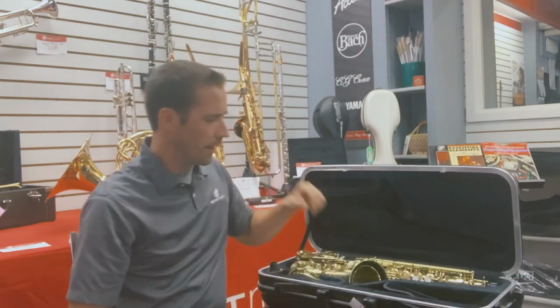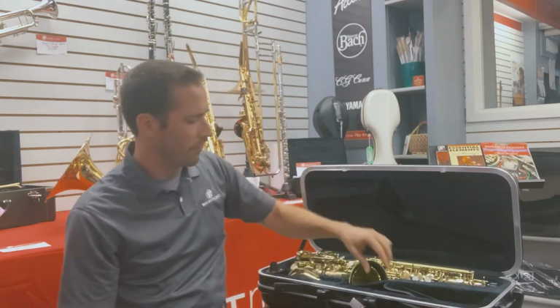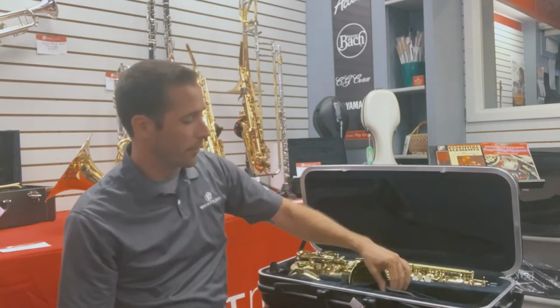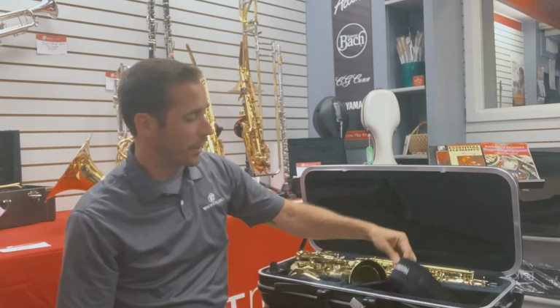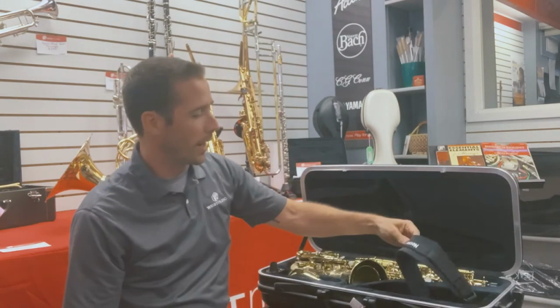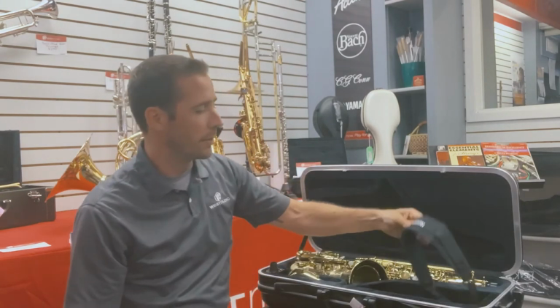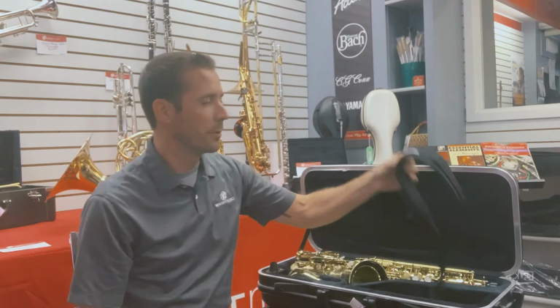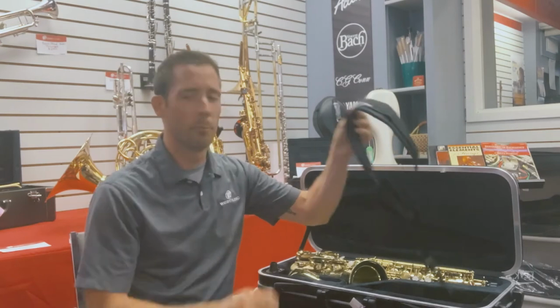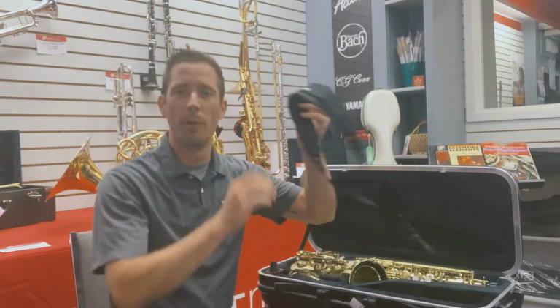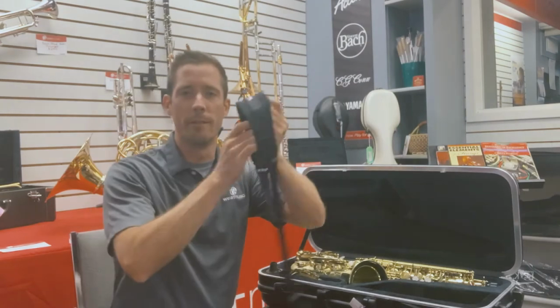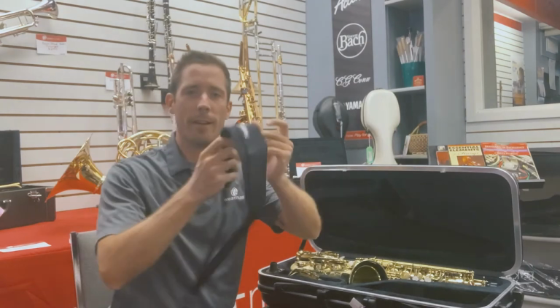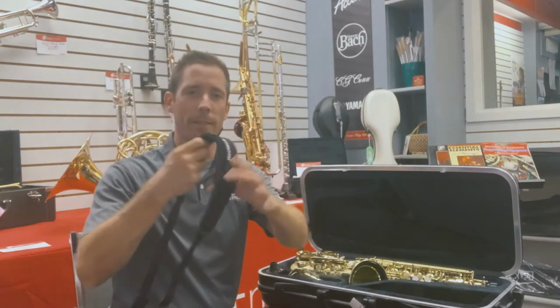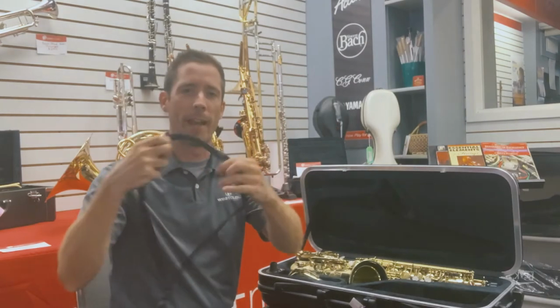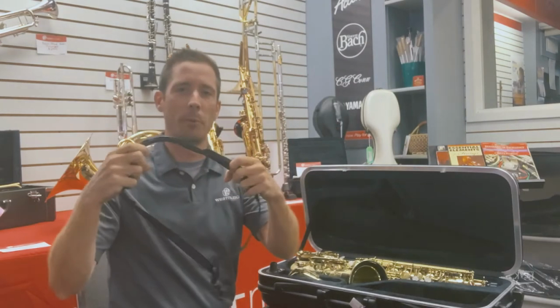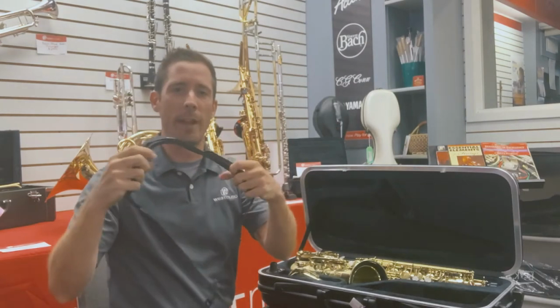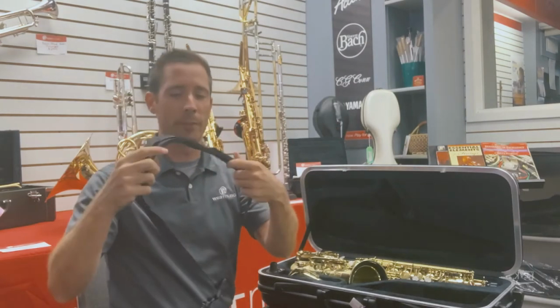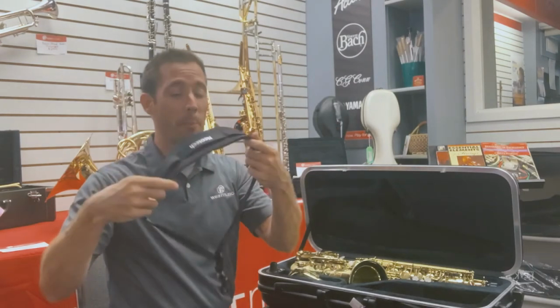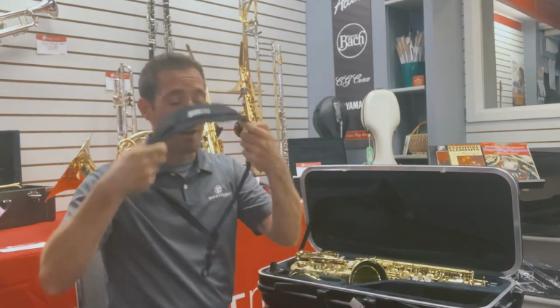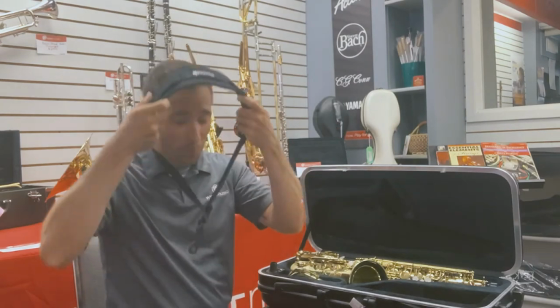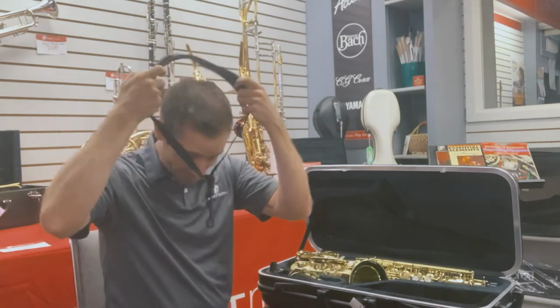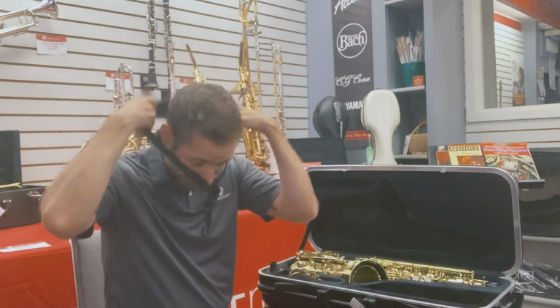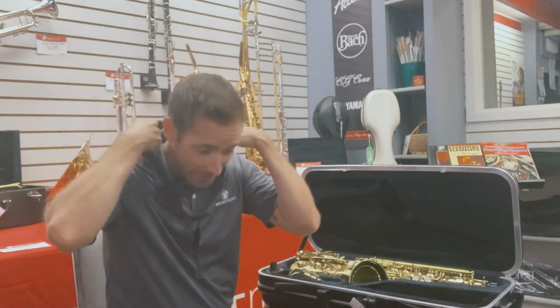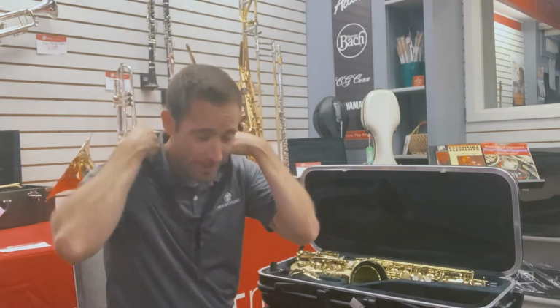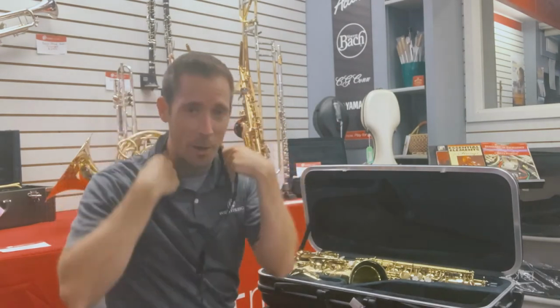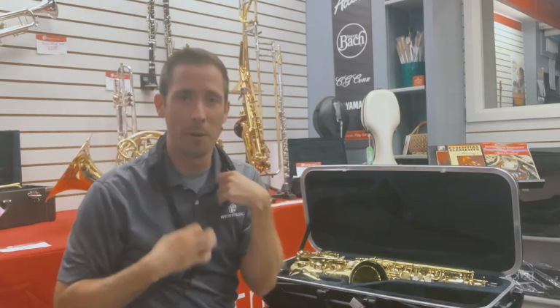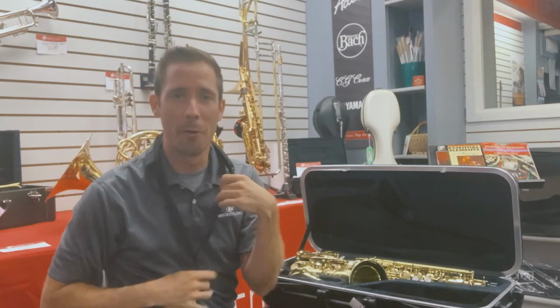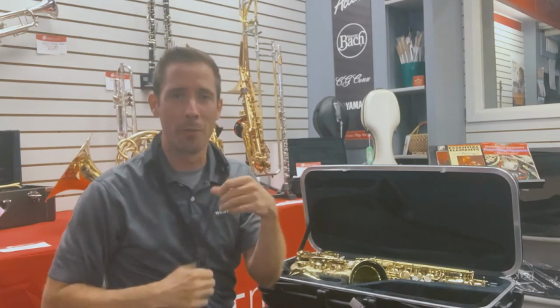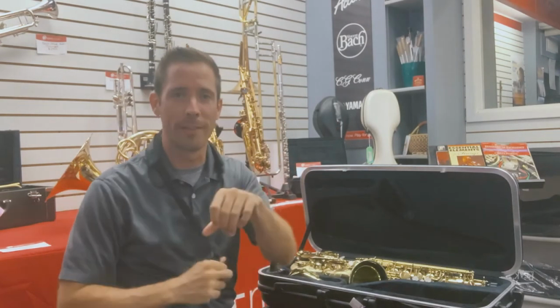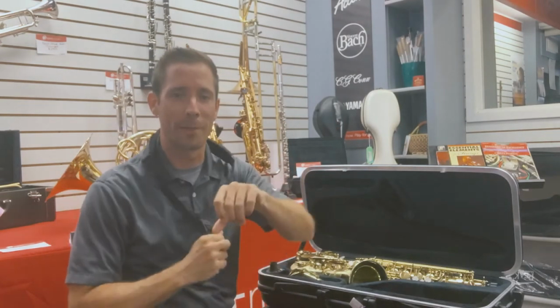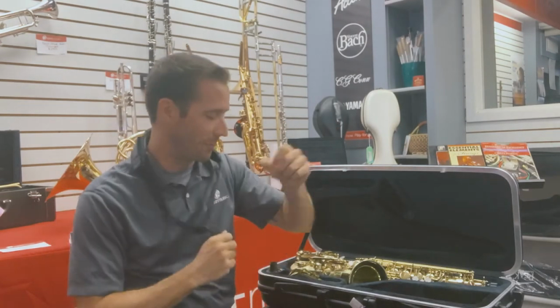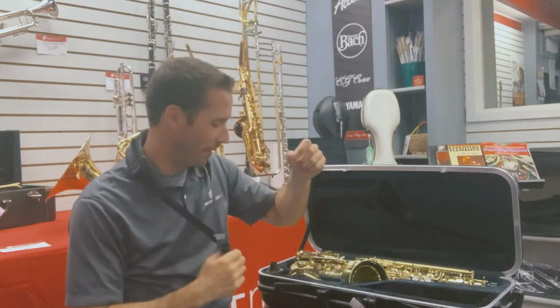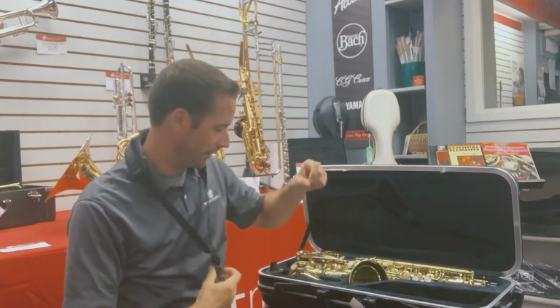The first thing that I do is put the saxophone neck strap on. We'll need that later to help hold the saxophone for us.